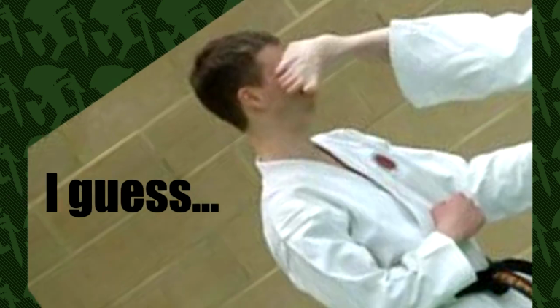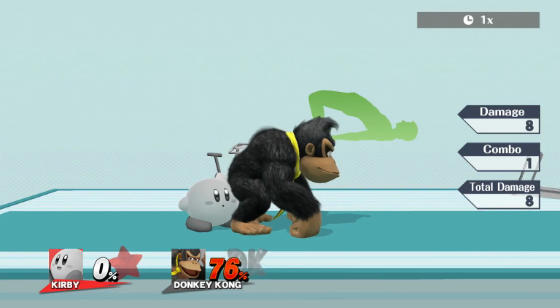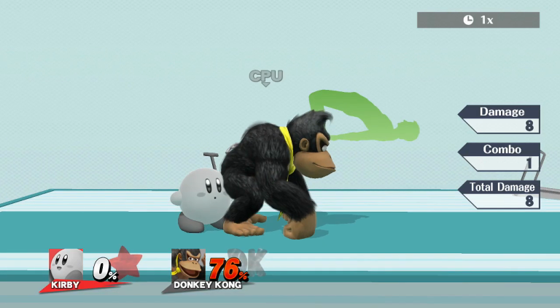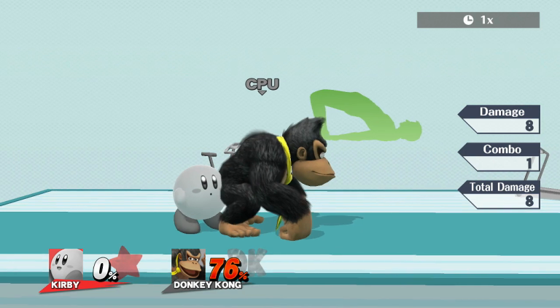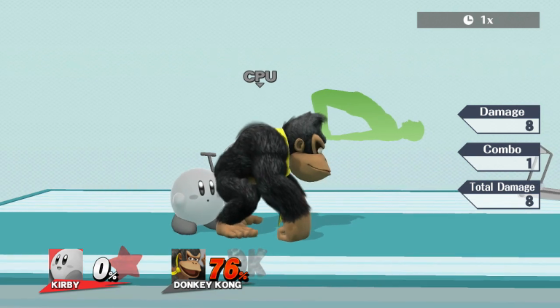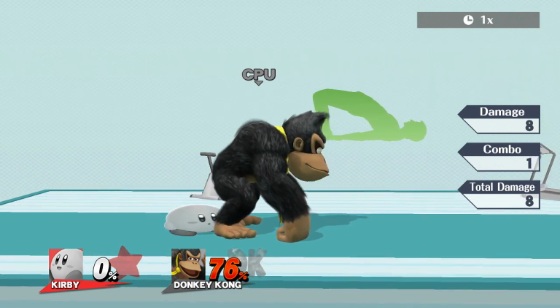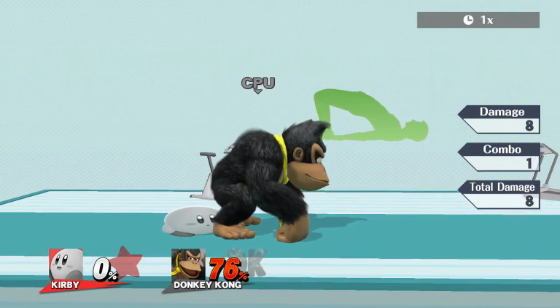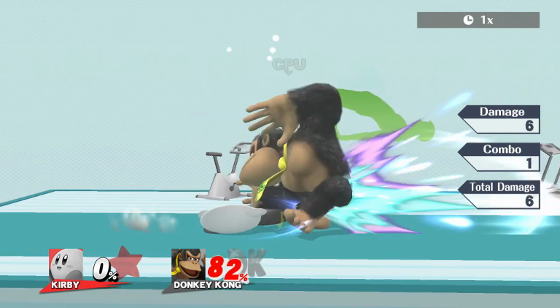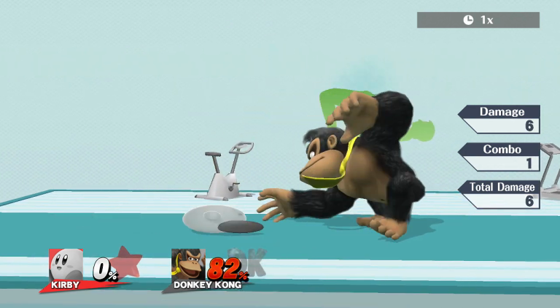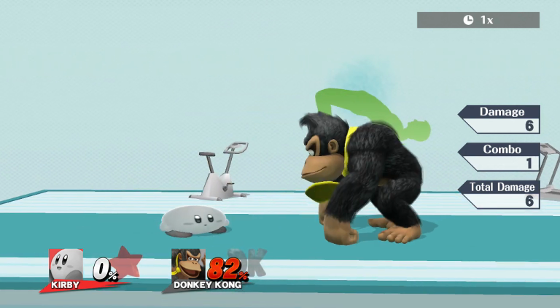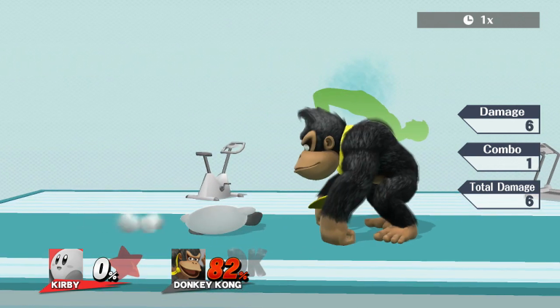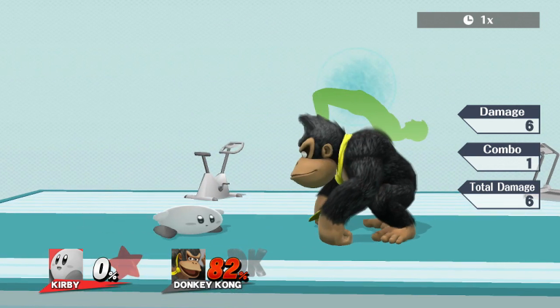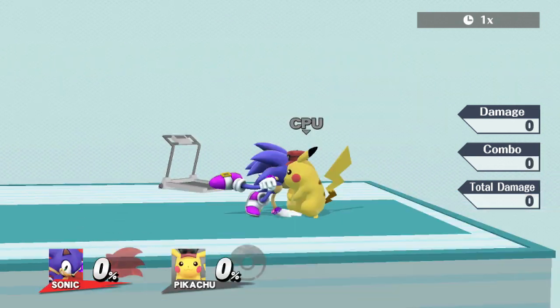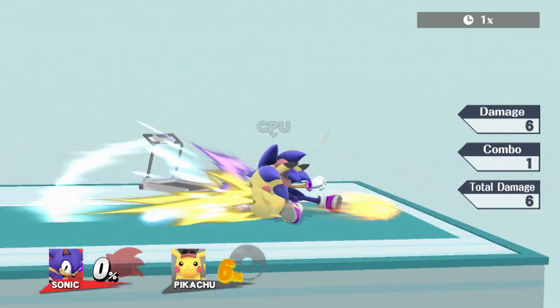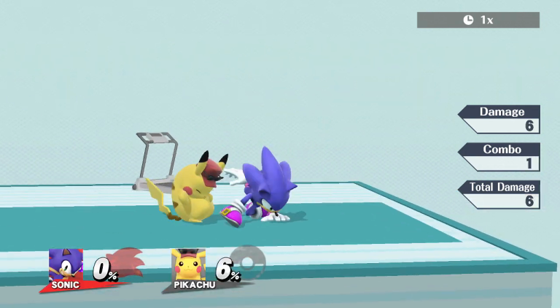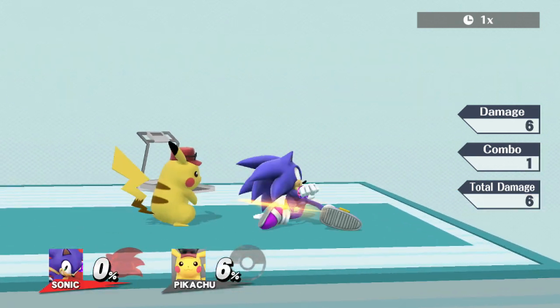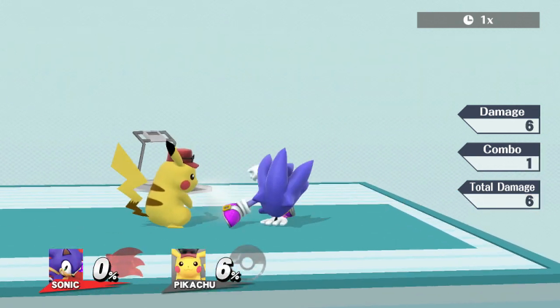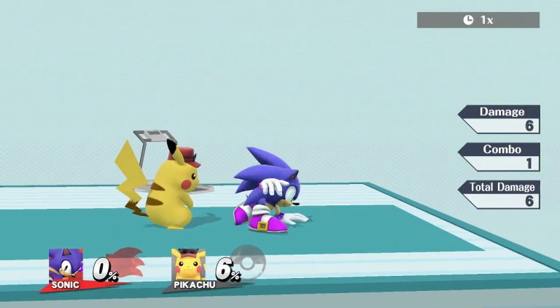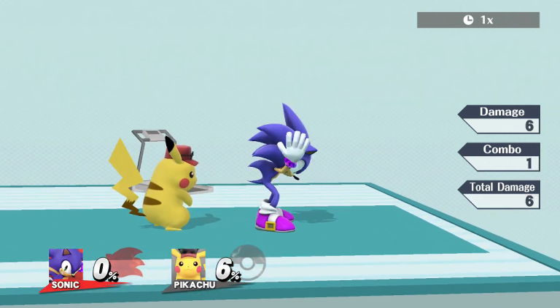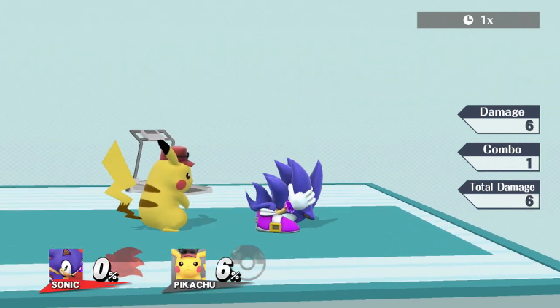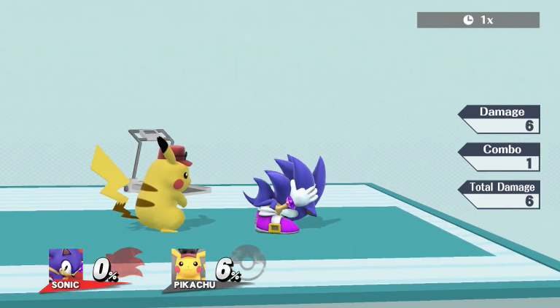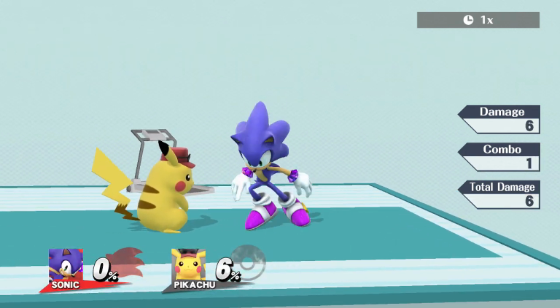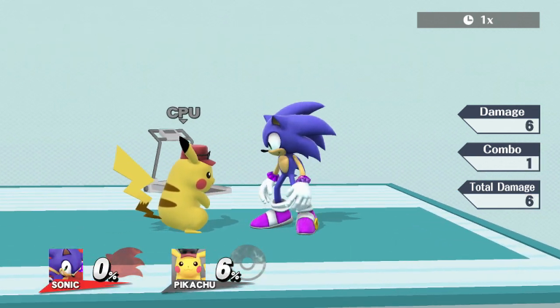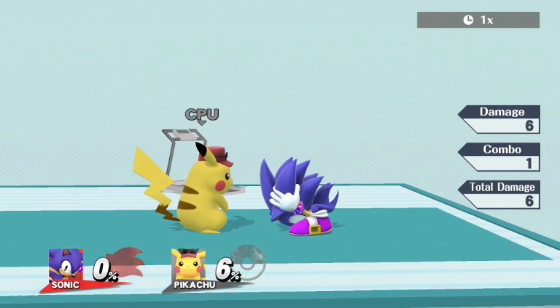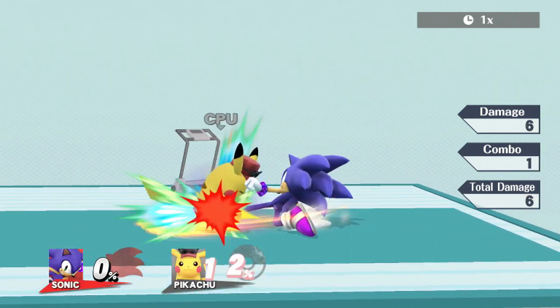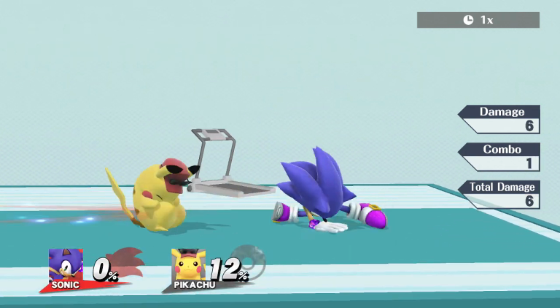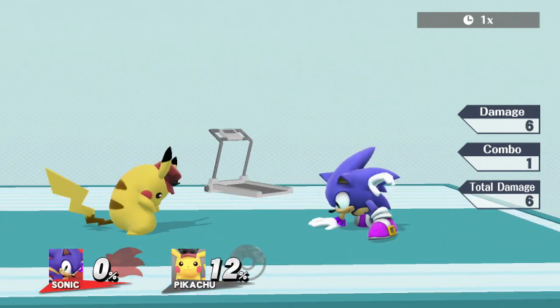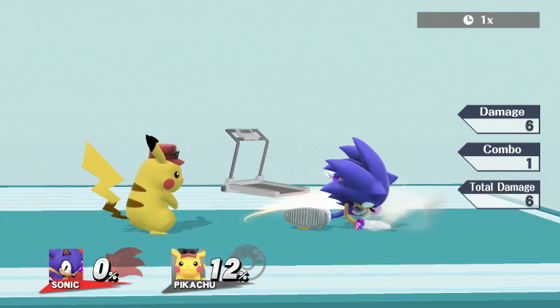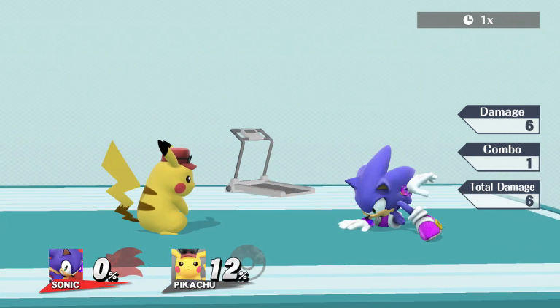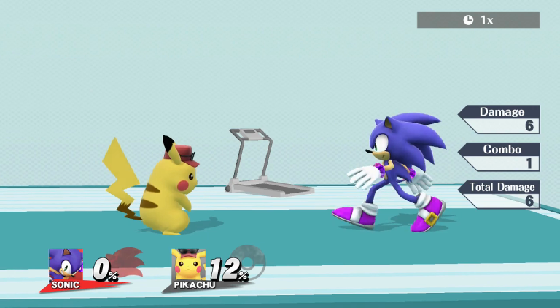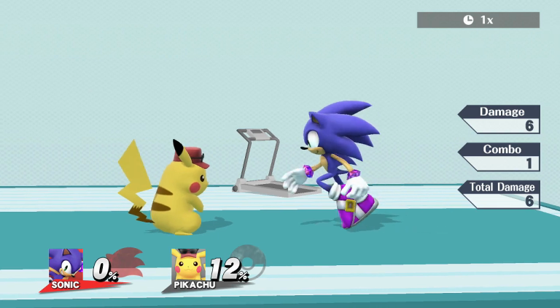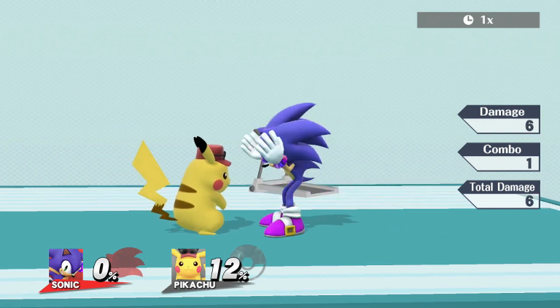Now Kirby's down A, which is very similar to Sonic's — they both crouch and swipe with their leg. It's that simple.